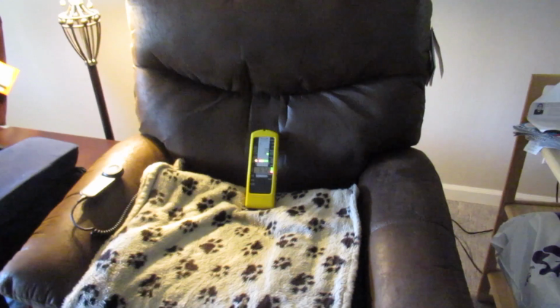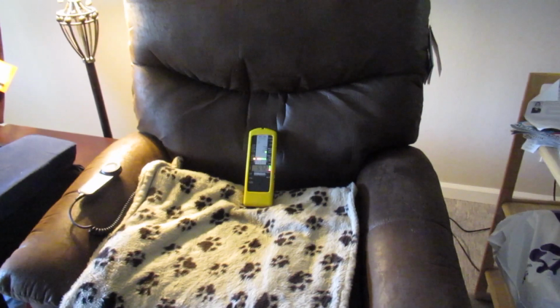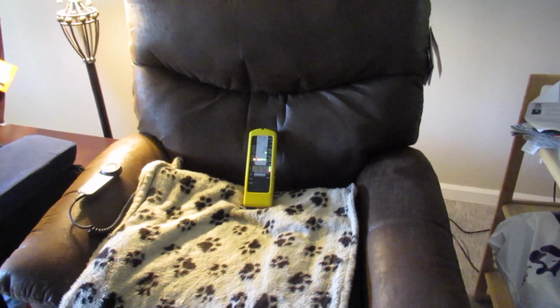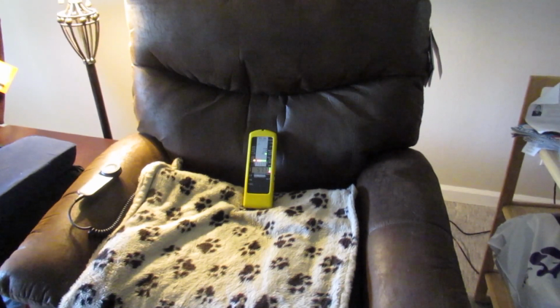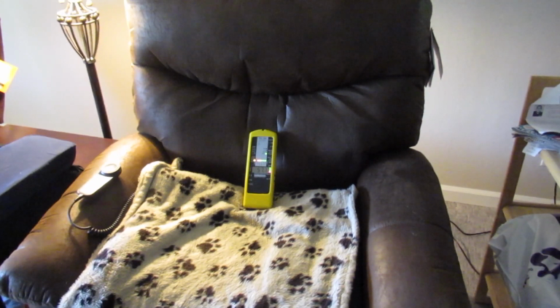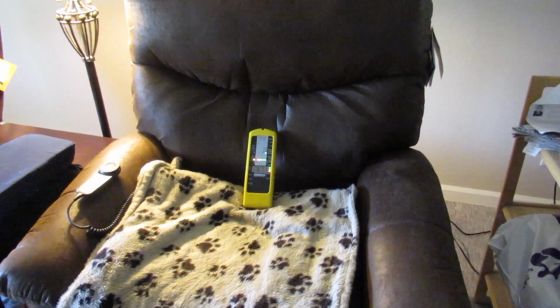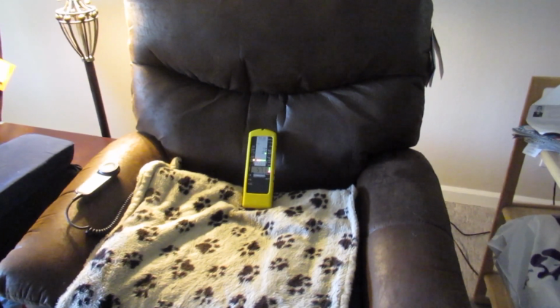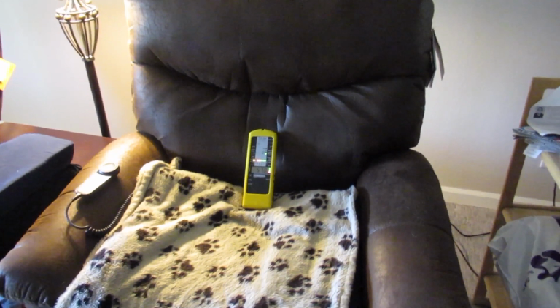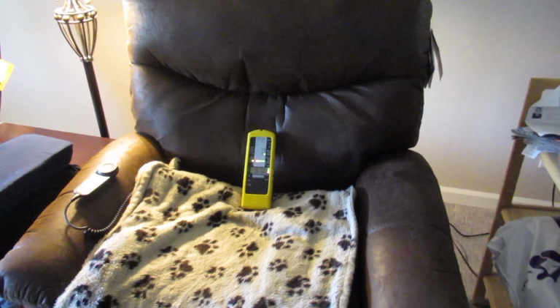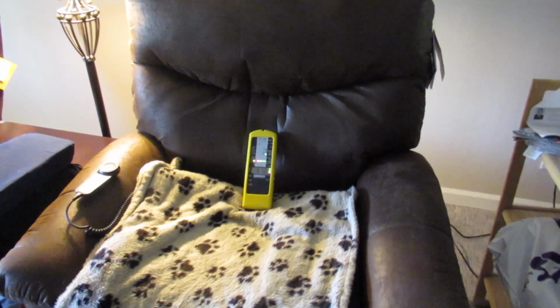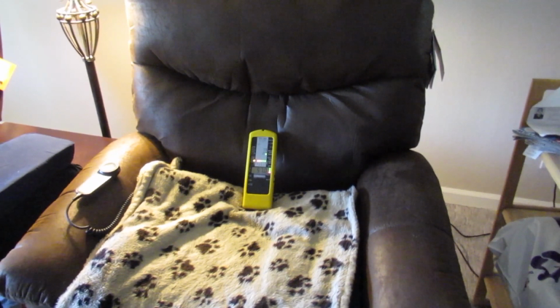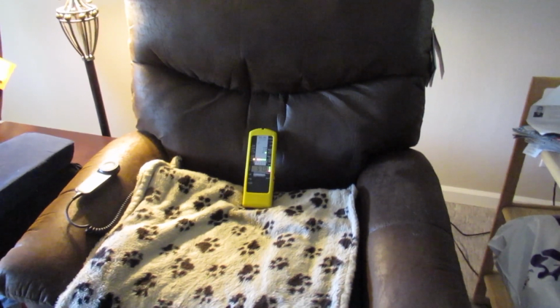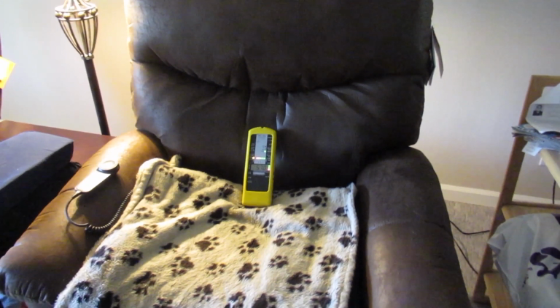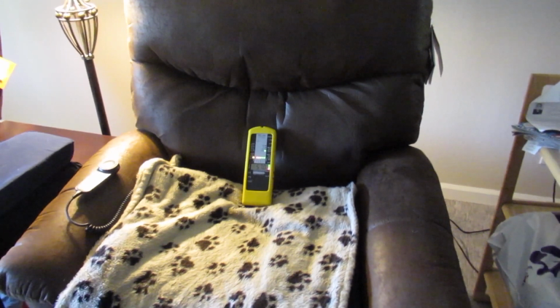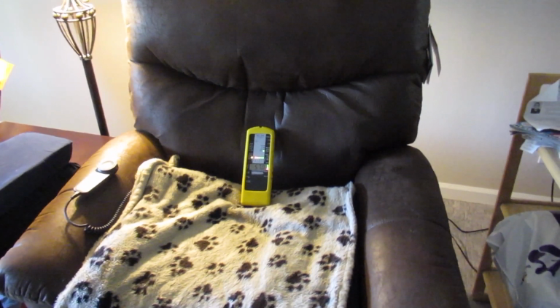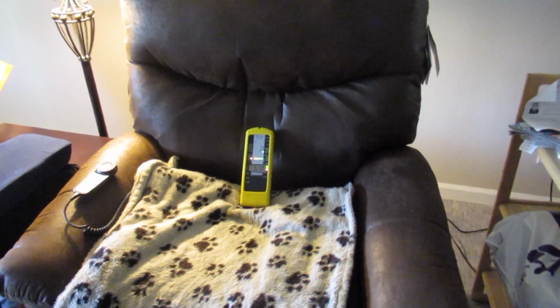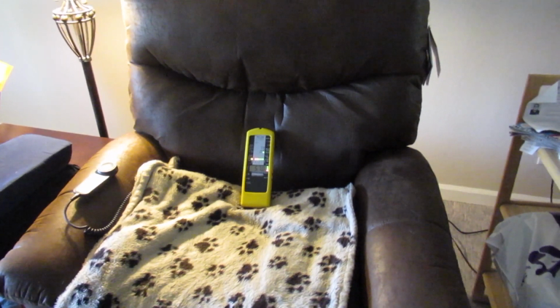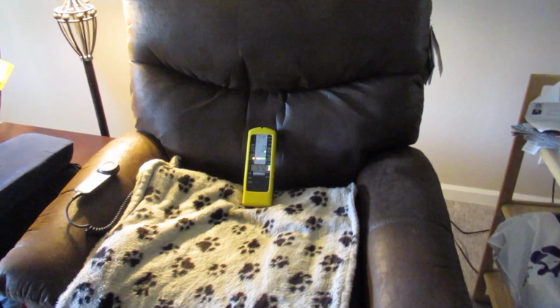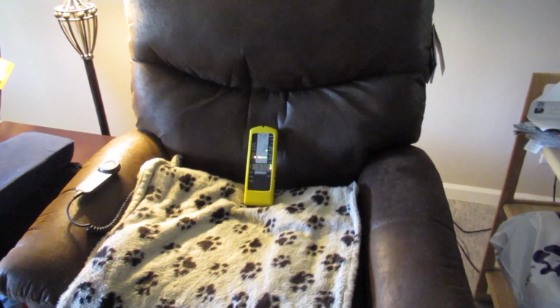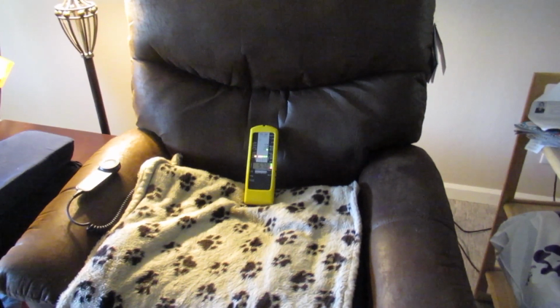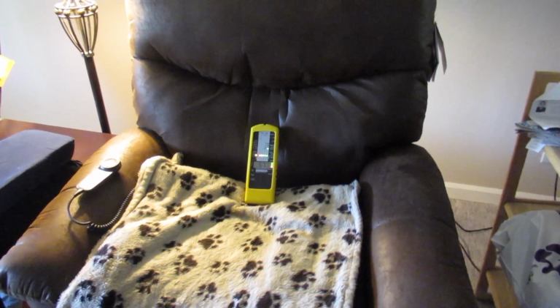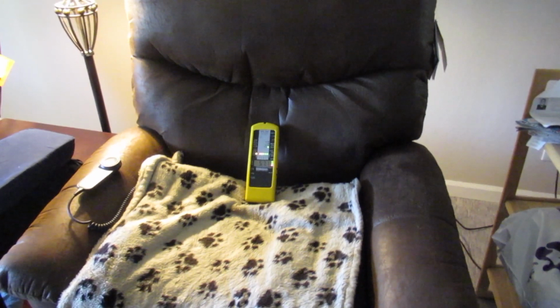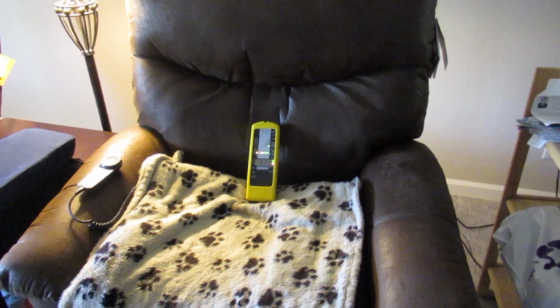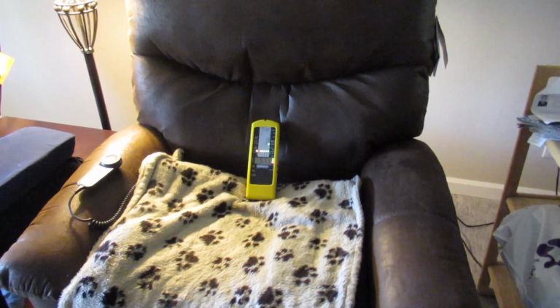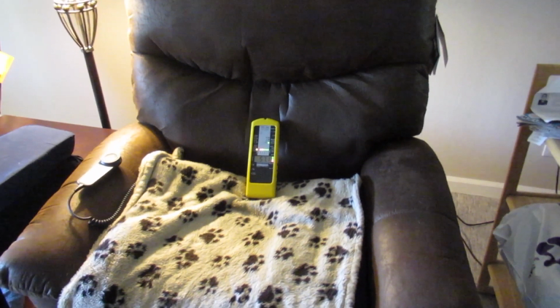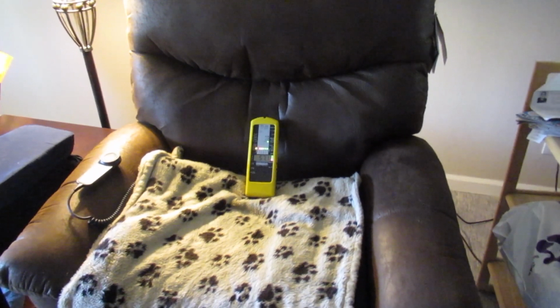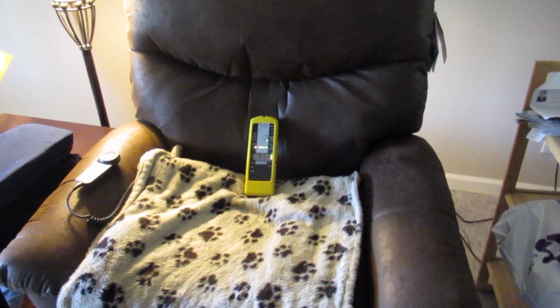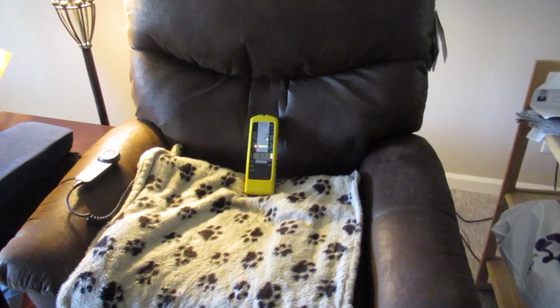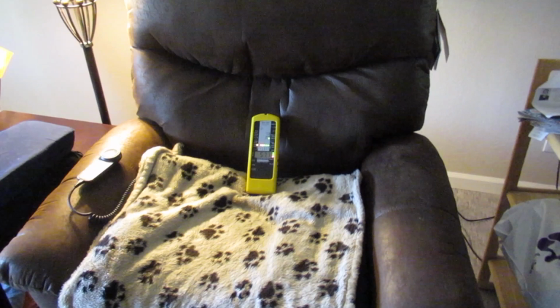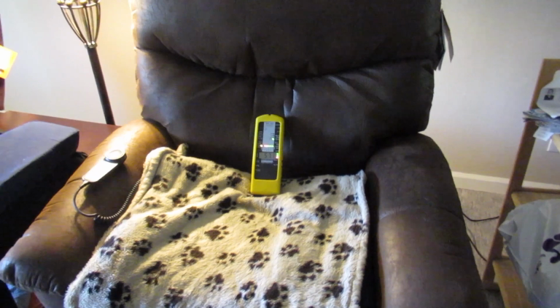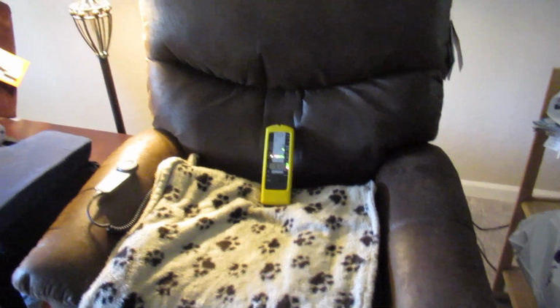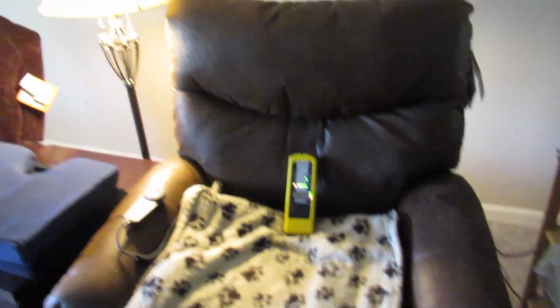Hi, this is Eric Windheim, Building Biologist and Electromagnetic Radiation Specialist.